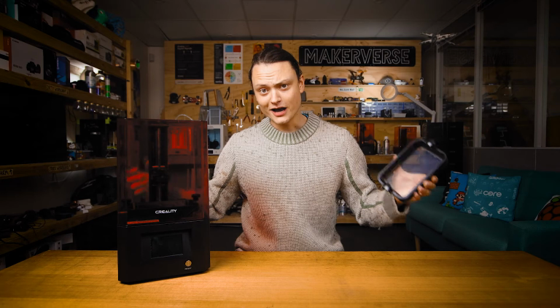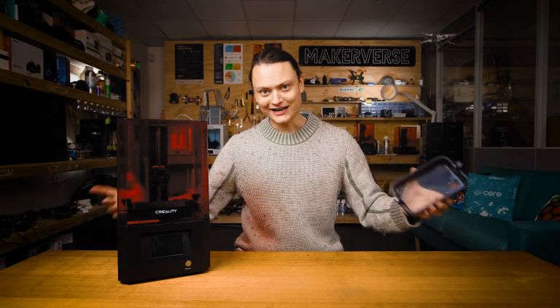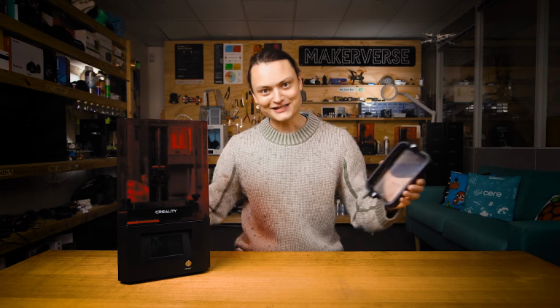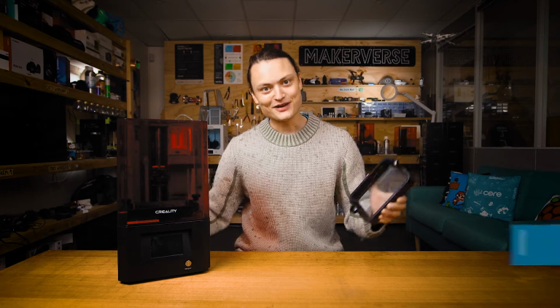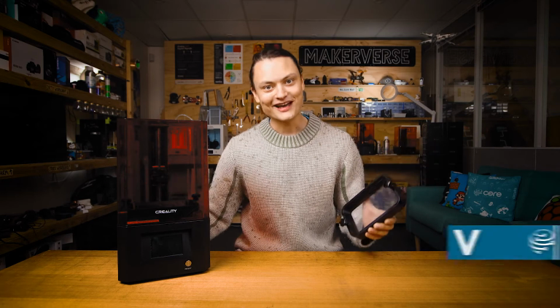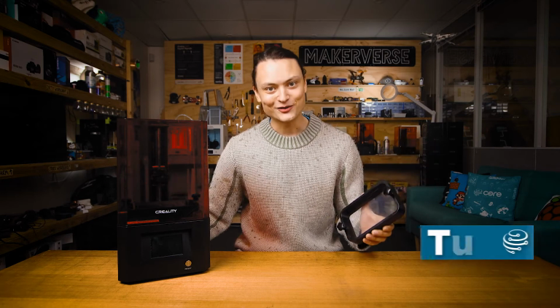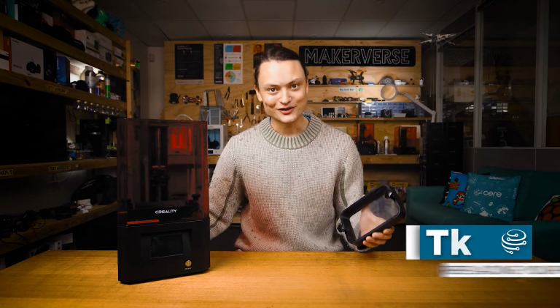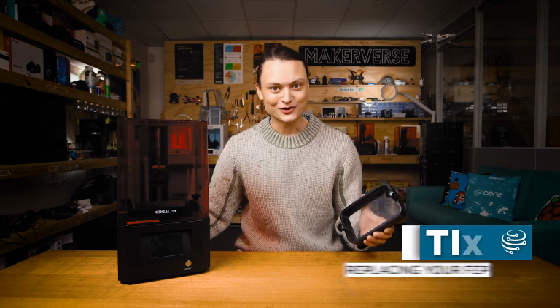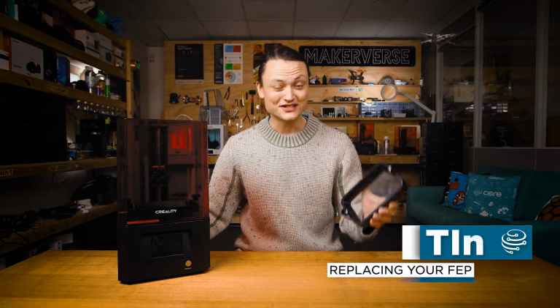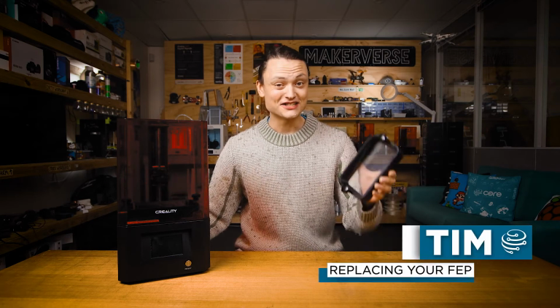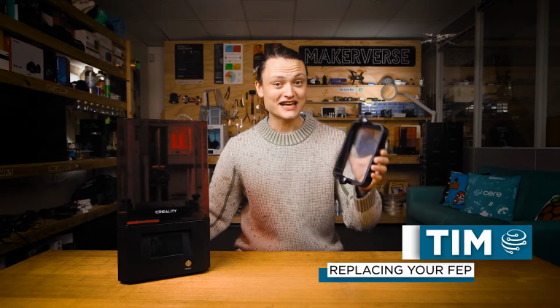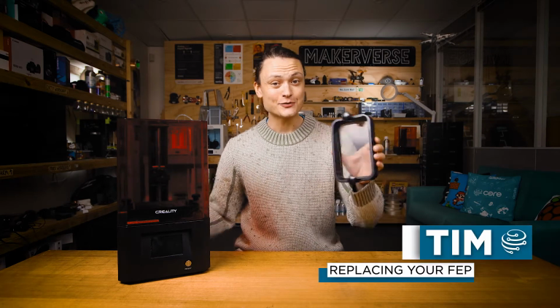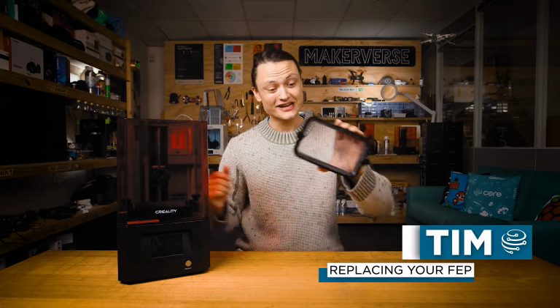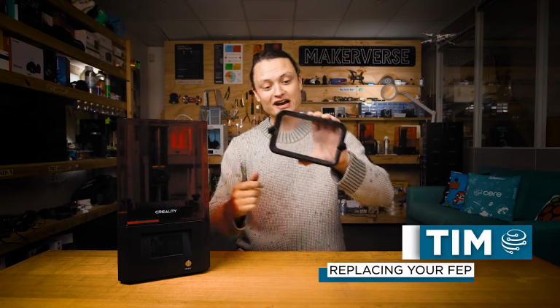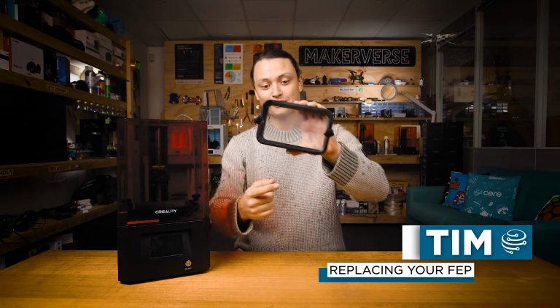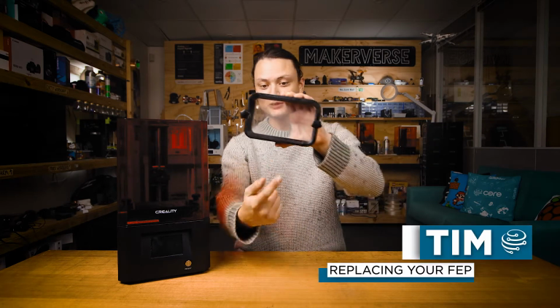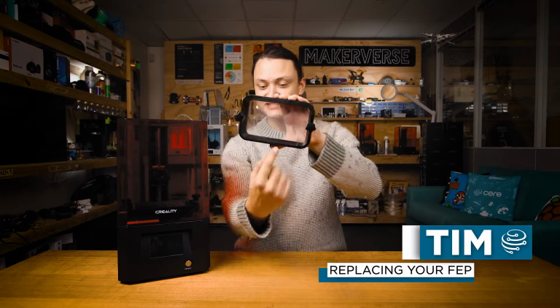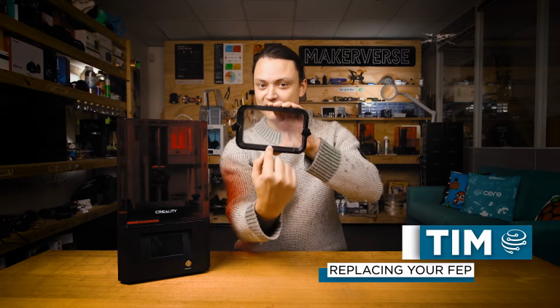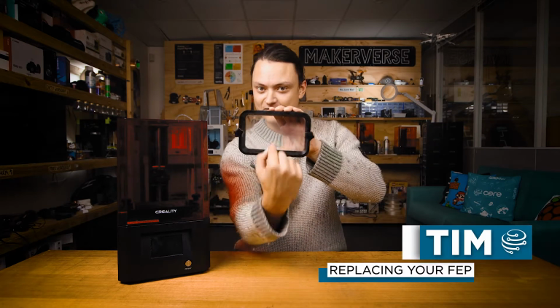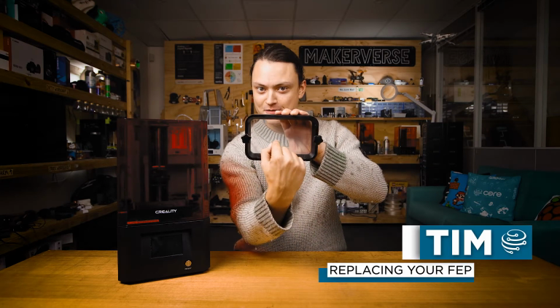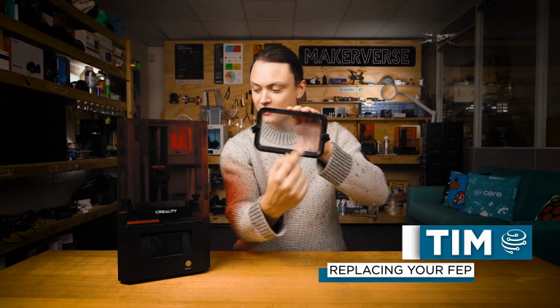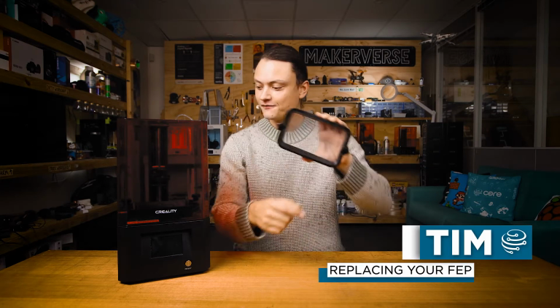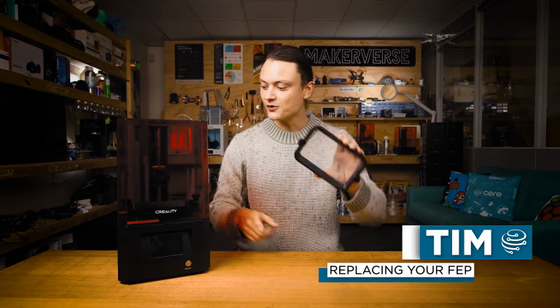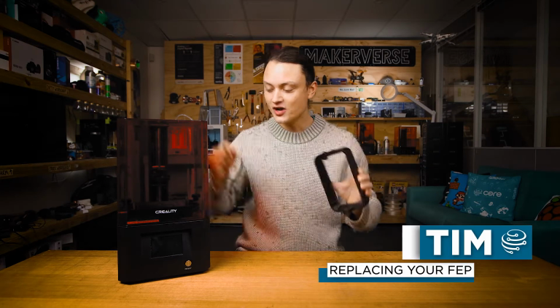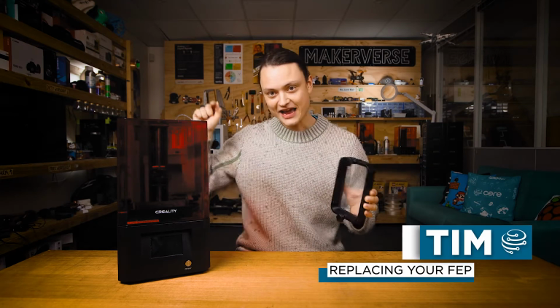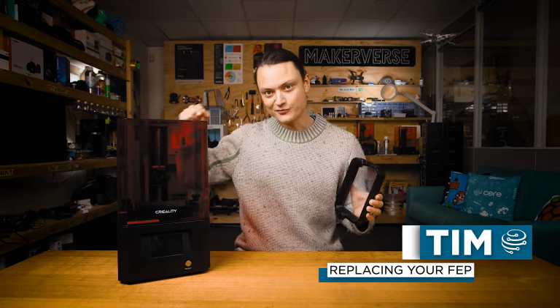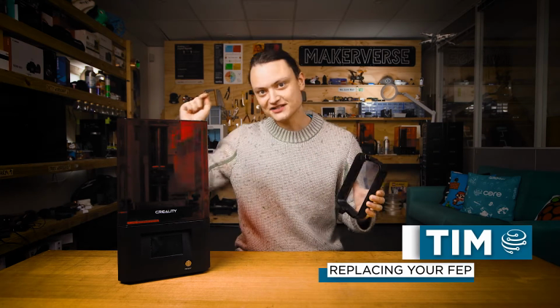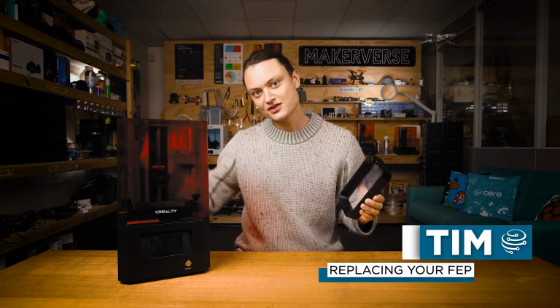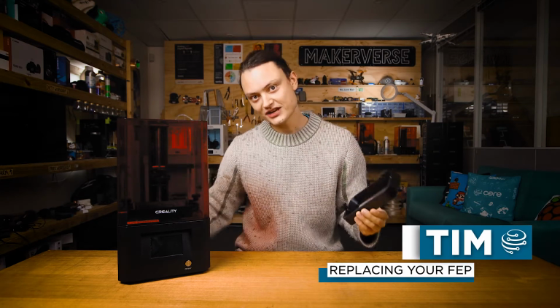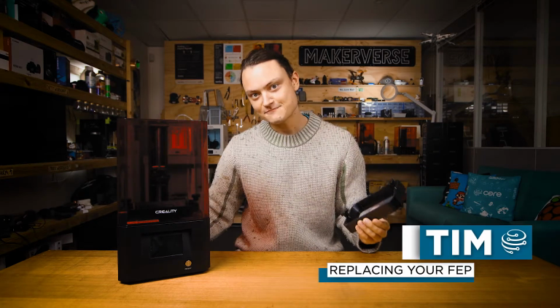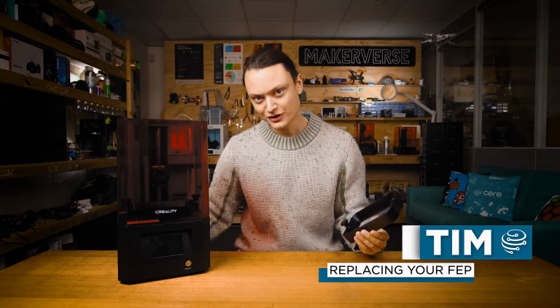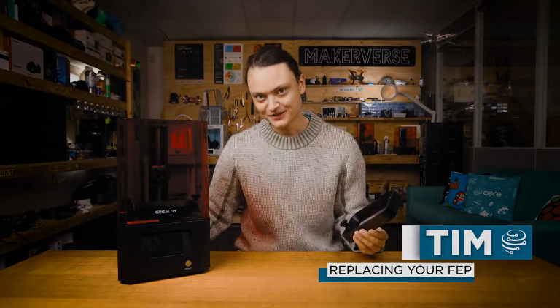Hey gang, Tim here at Core Electronics and today we are replacing a FEP for a resin 3D printer.